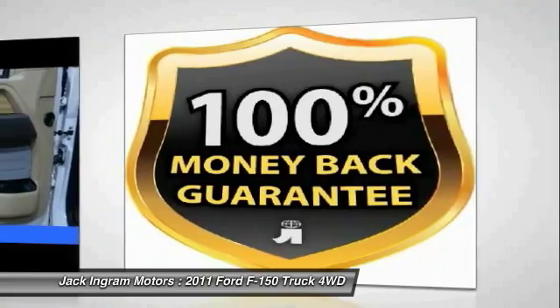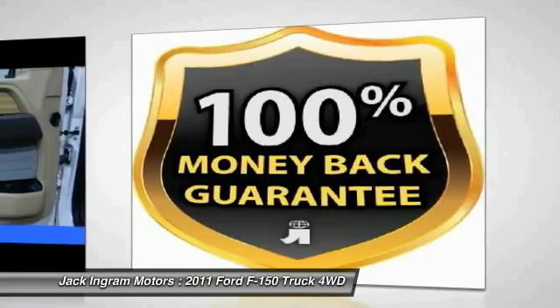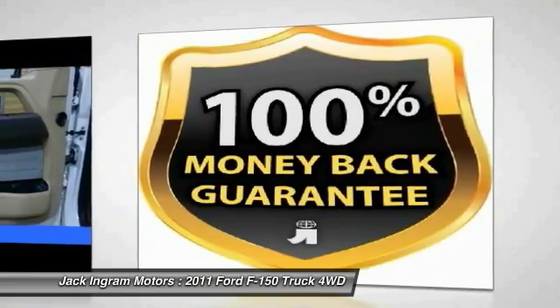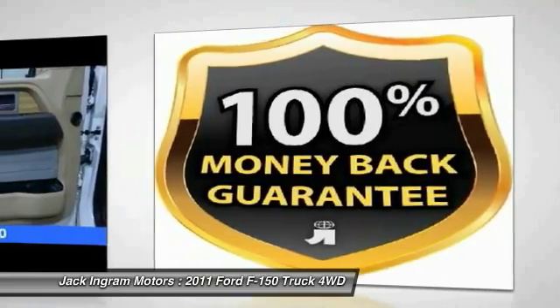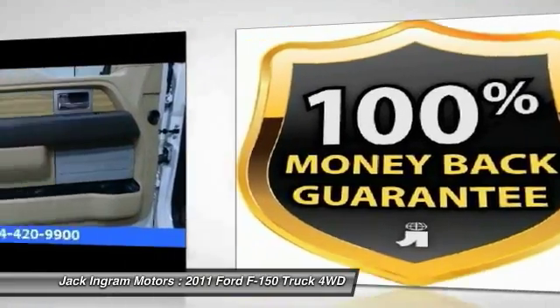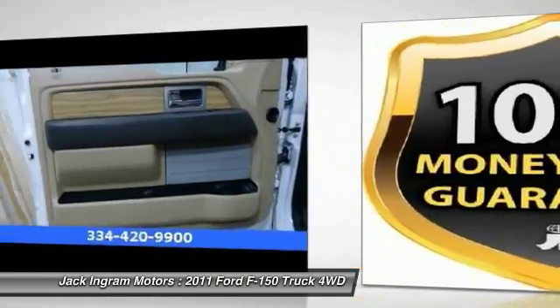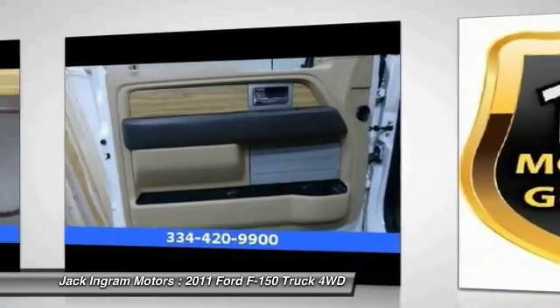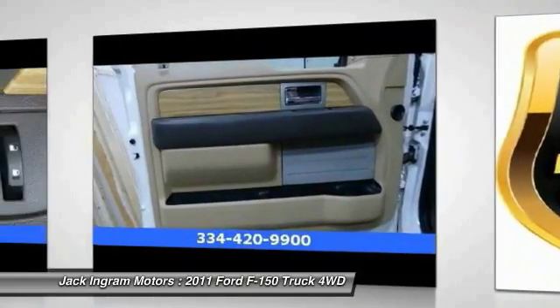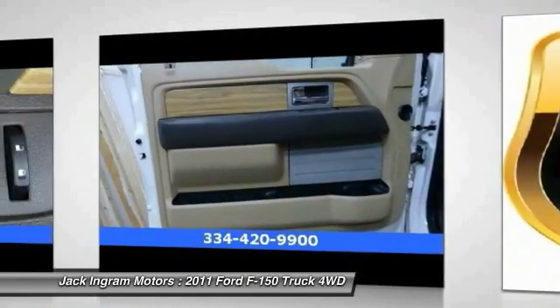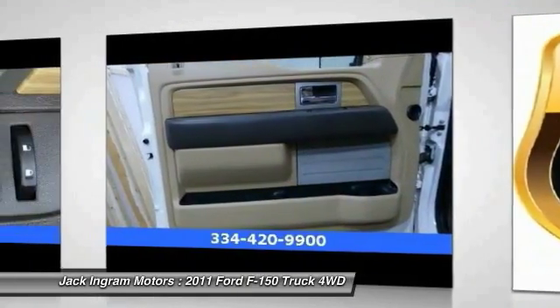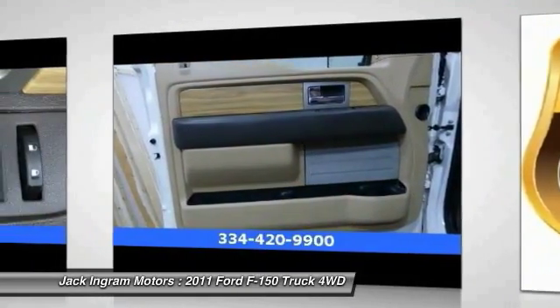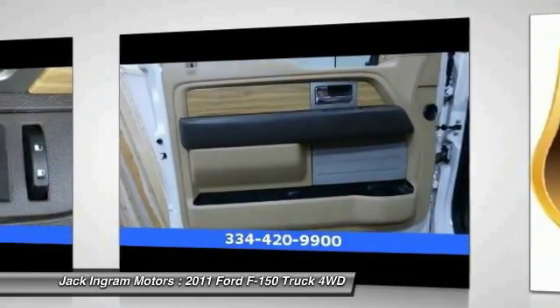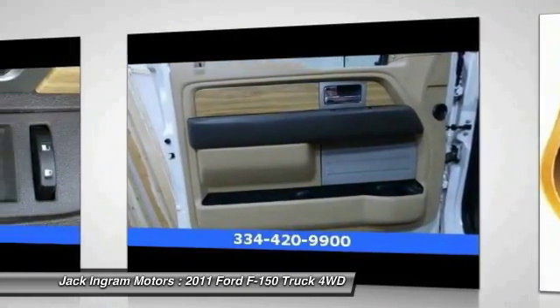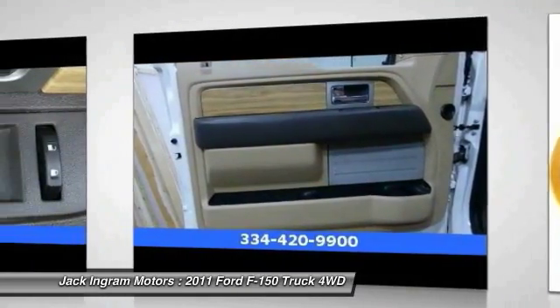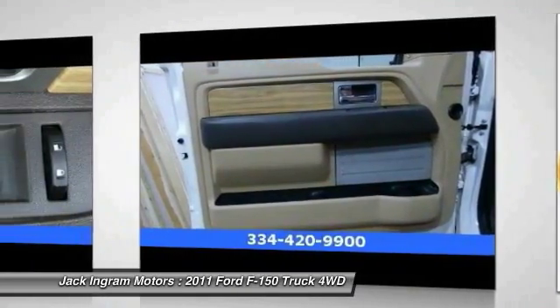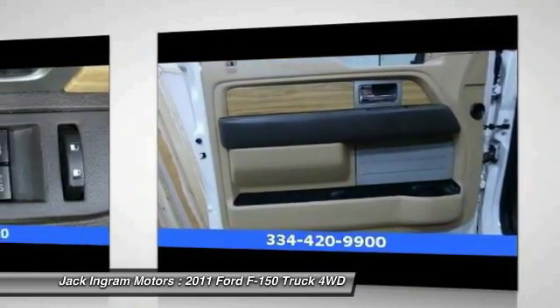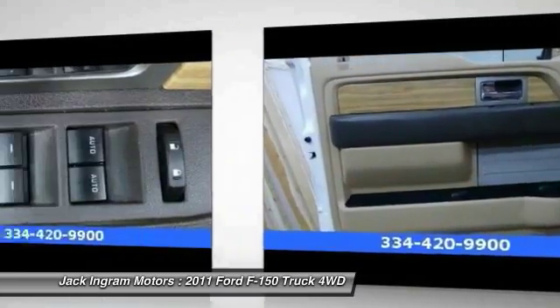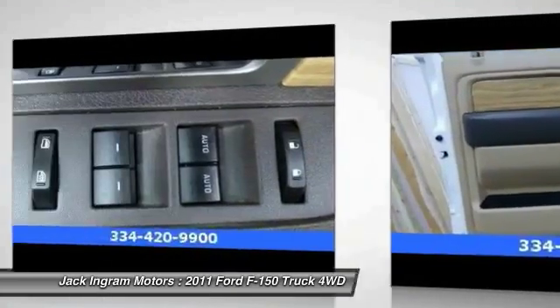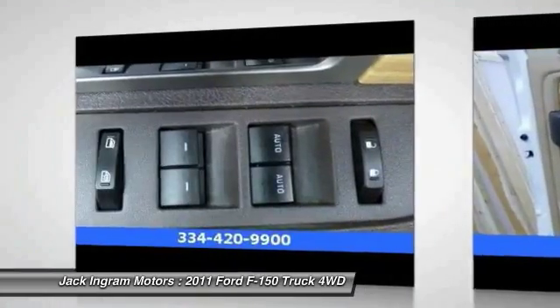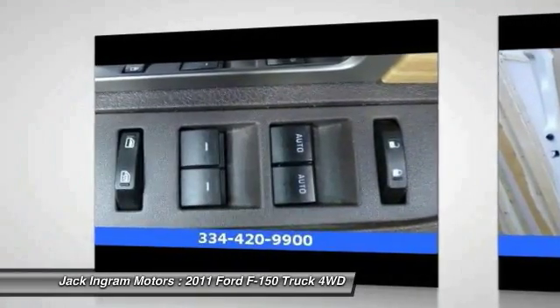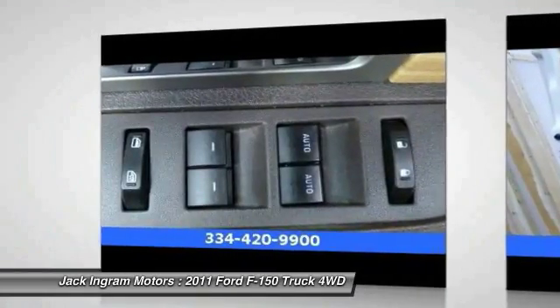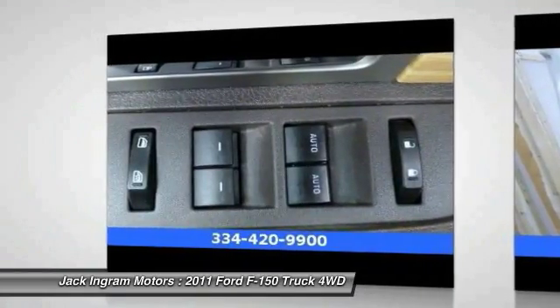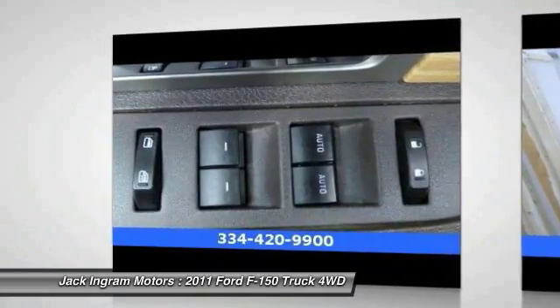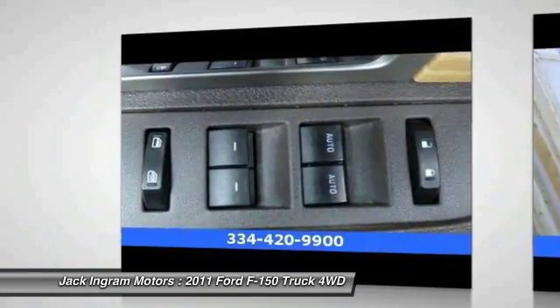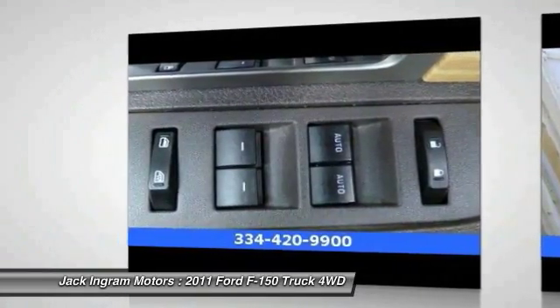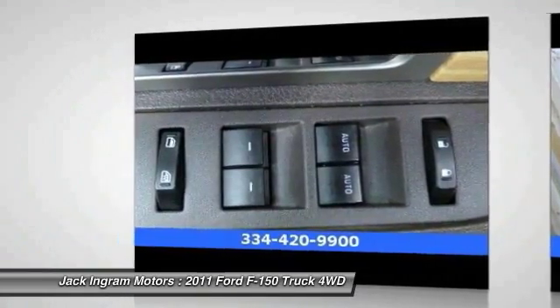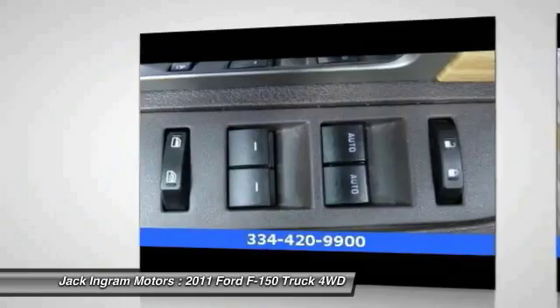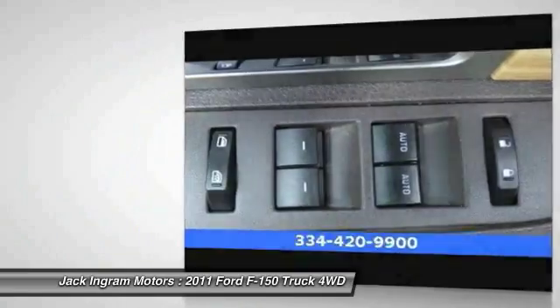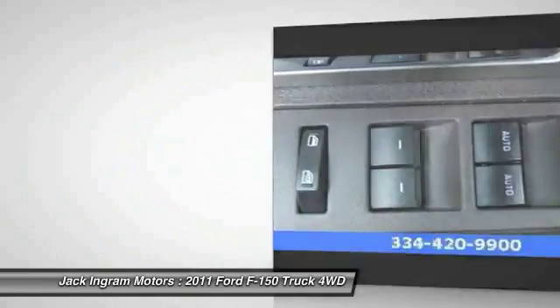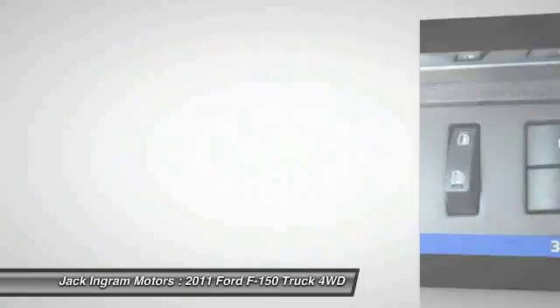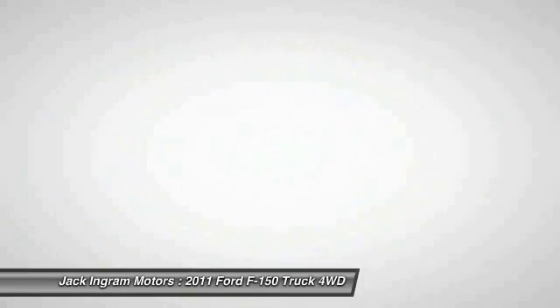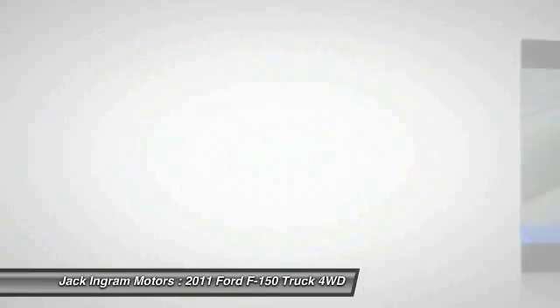Front four-wheel disc brakes, center armrest, fog lights, and AM/FM CD player with six speakers.